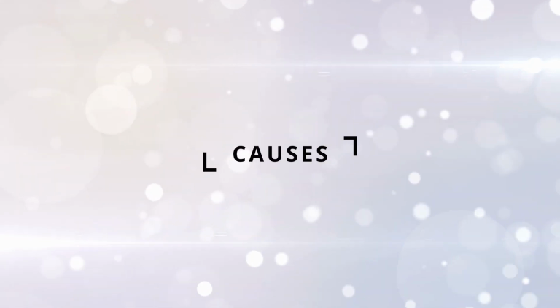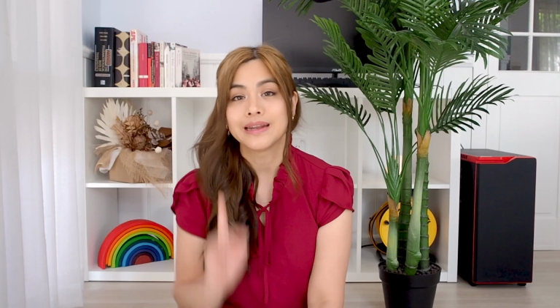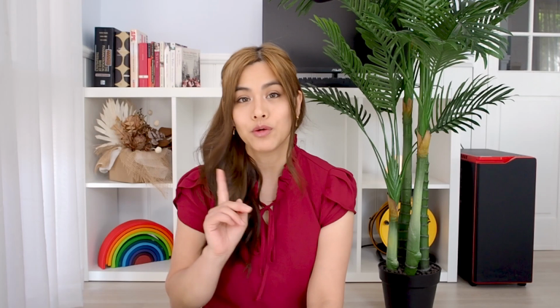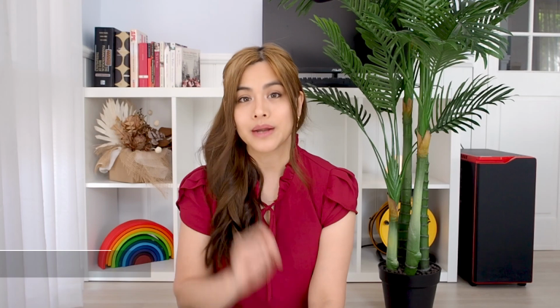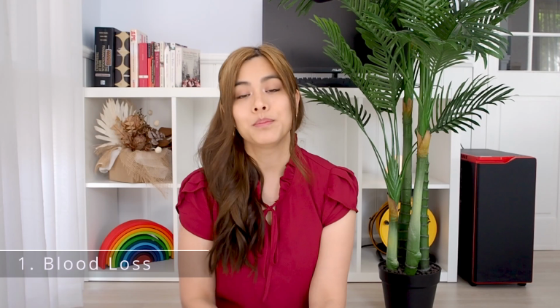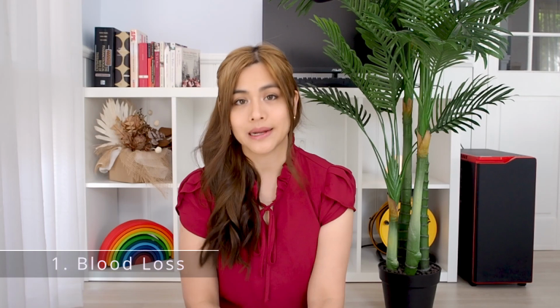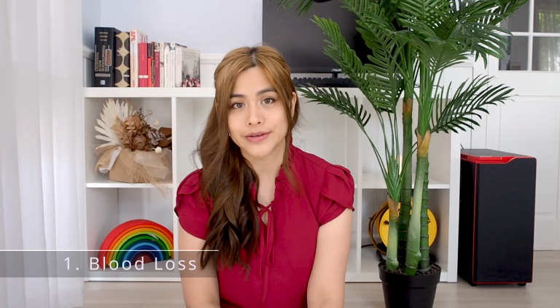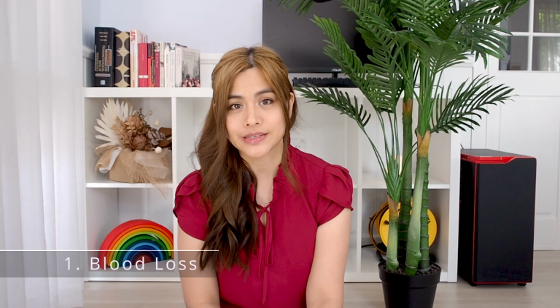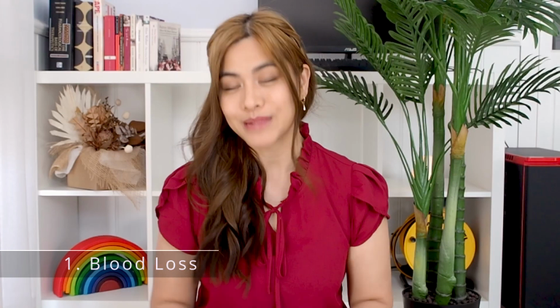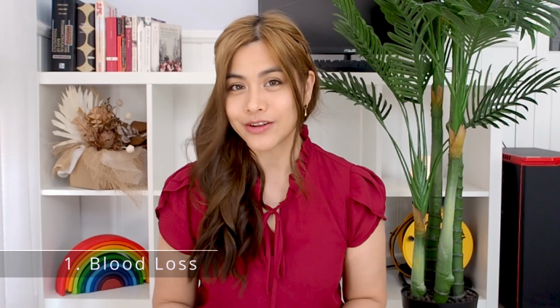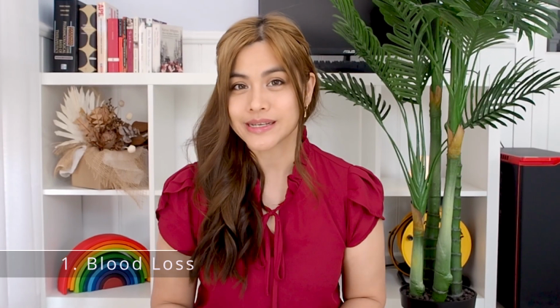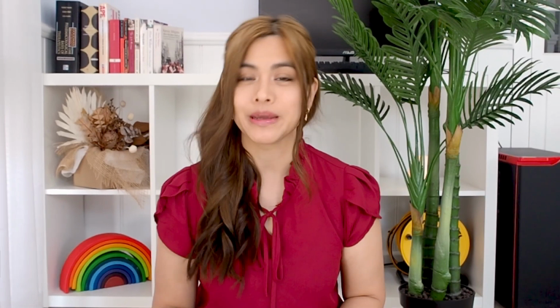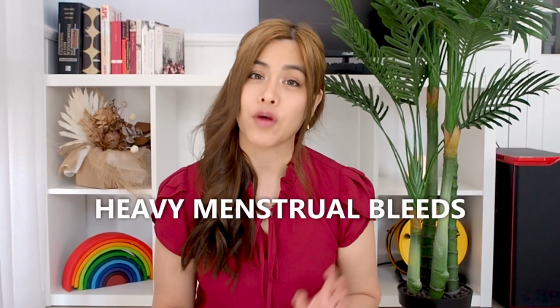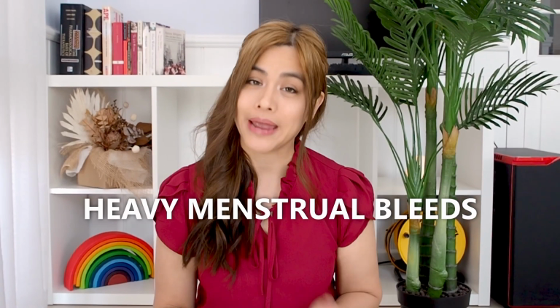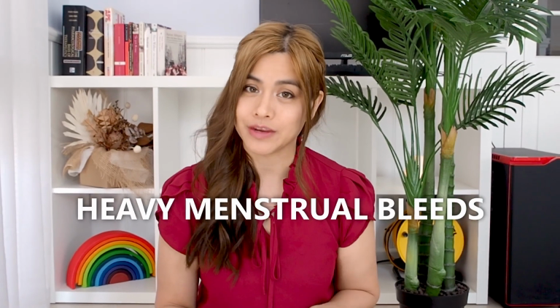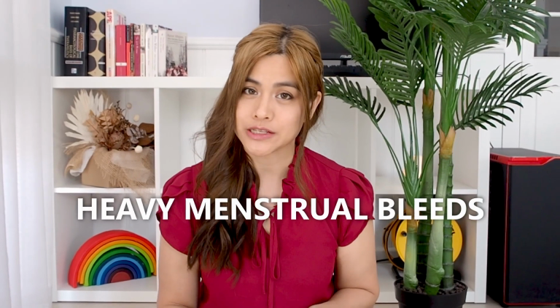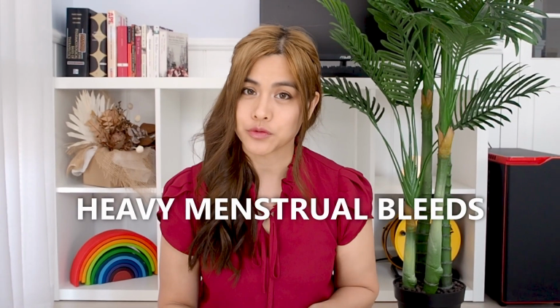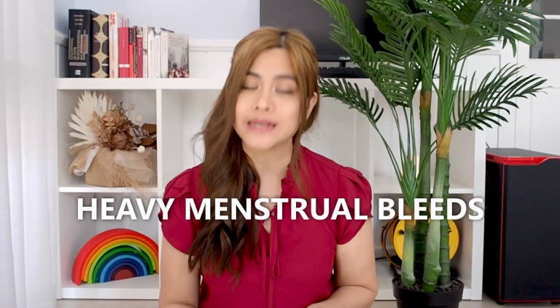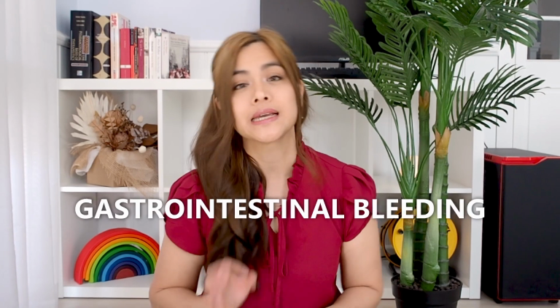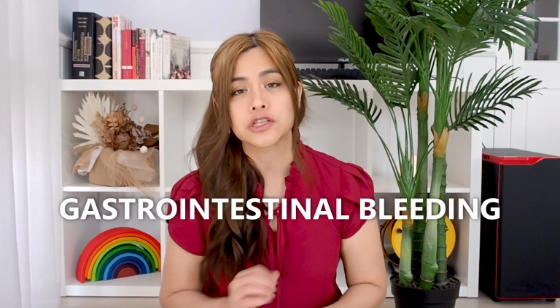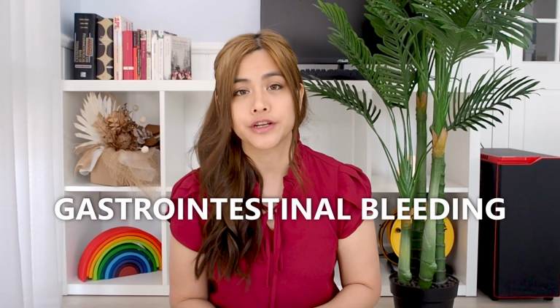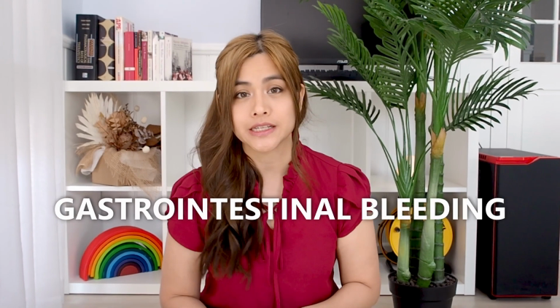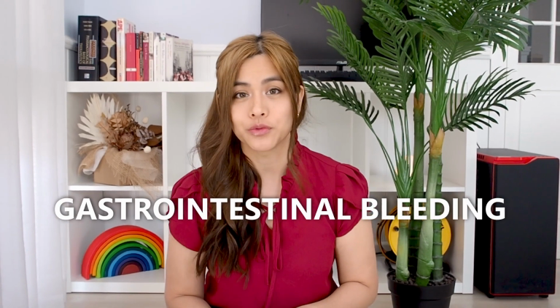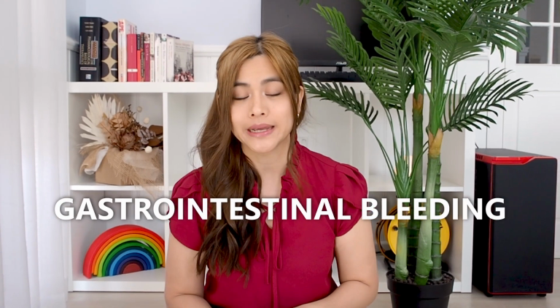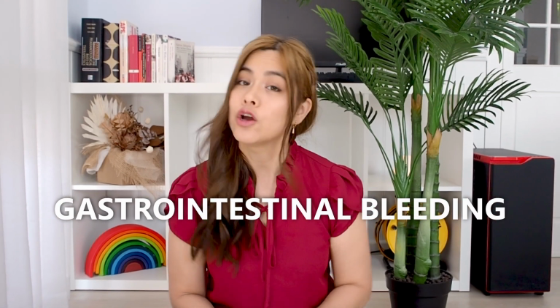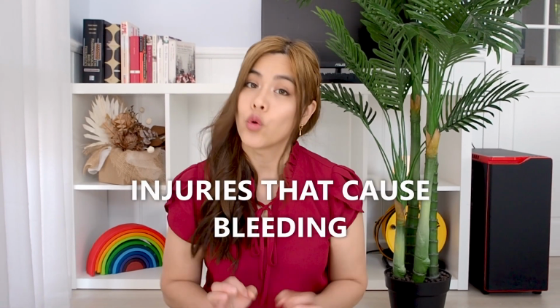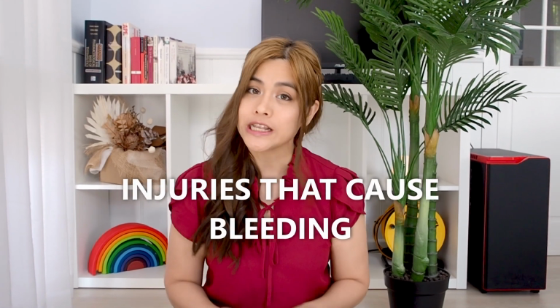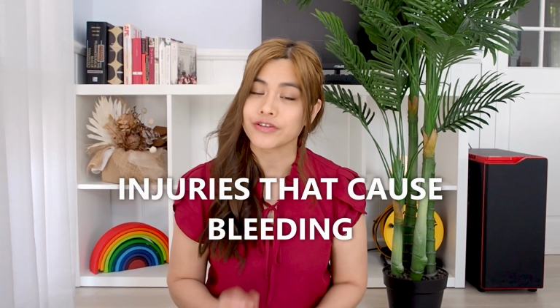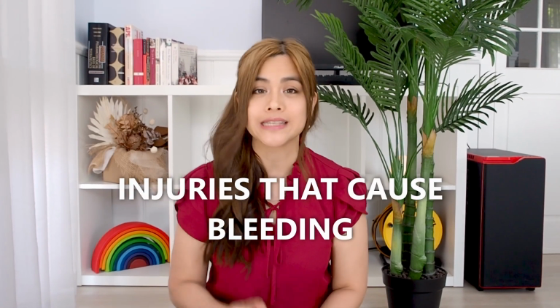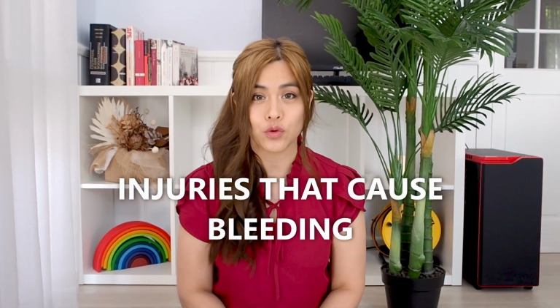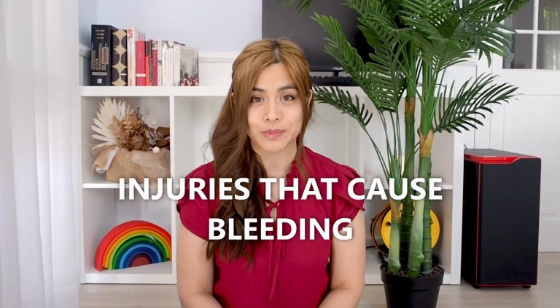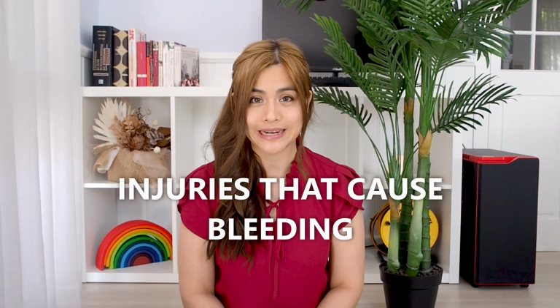Number one: blood loss. Blood loss can be from heavy menstrual bleeds, gastrointestinal bleeding, or injuries that cause bleeding.